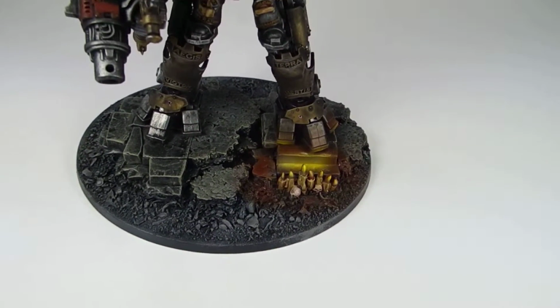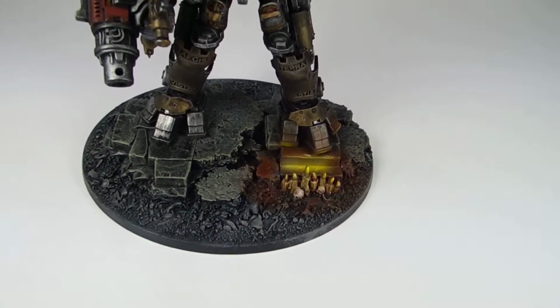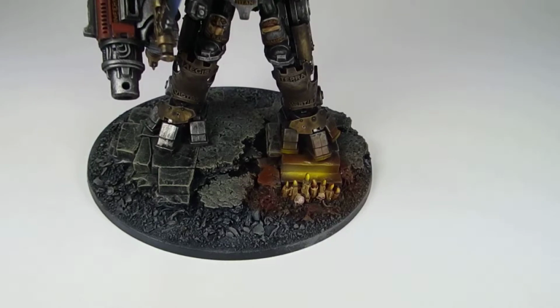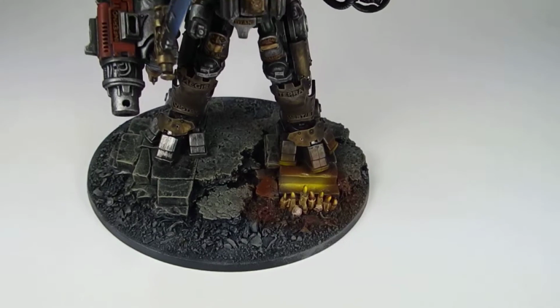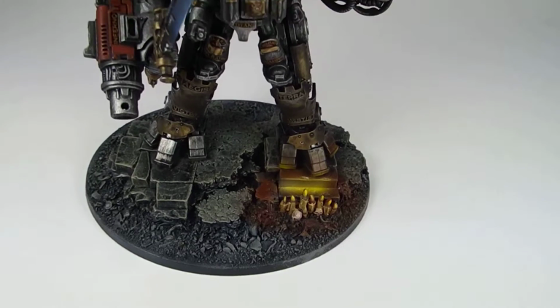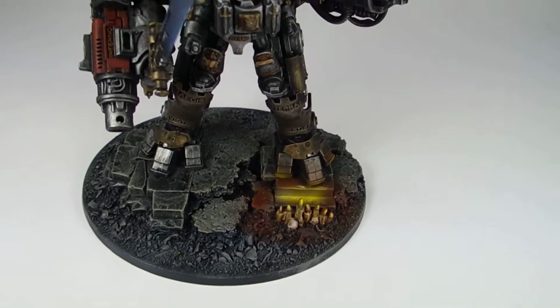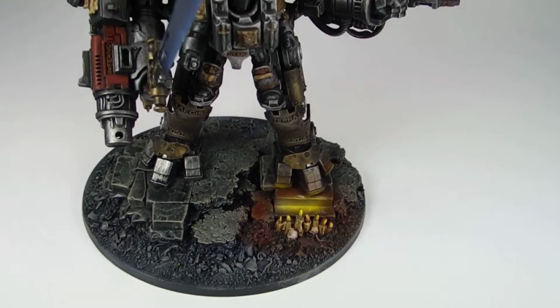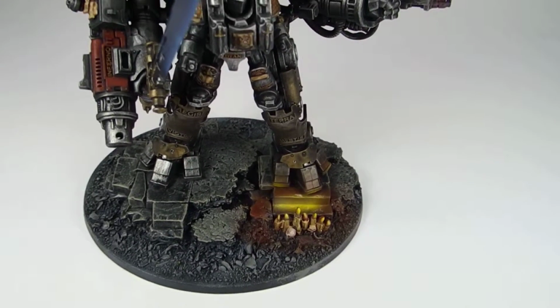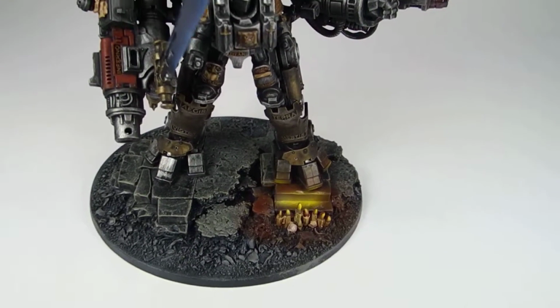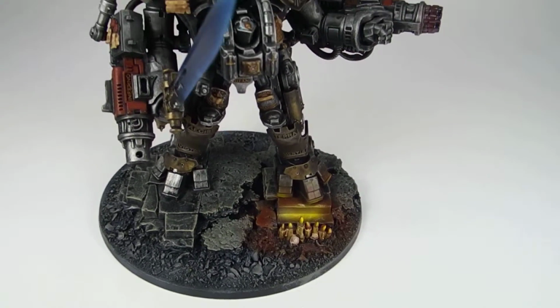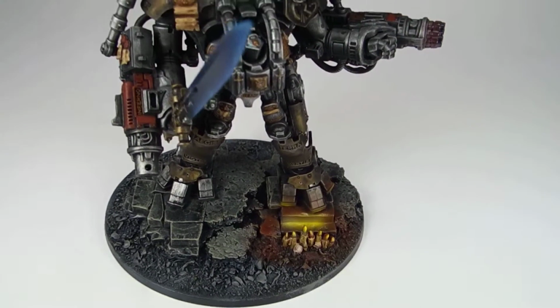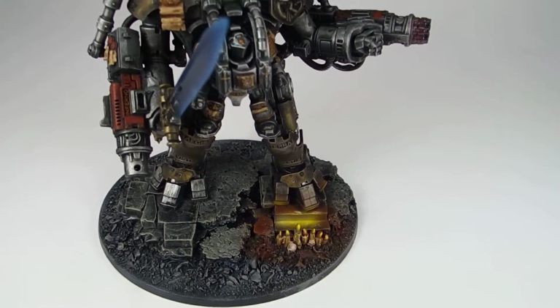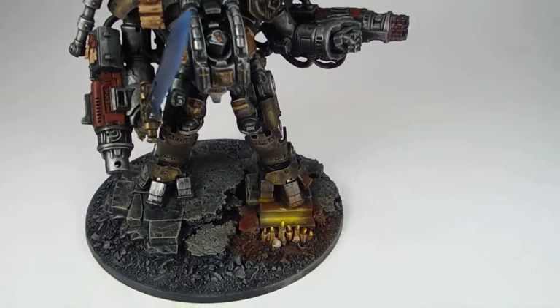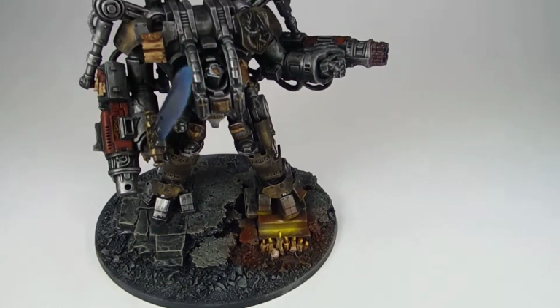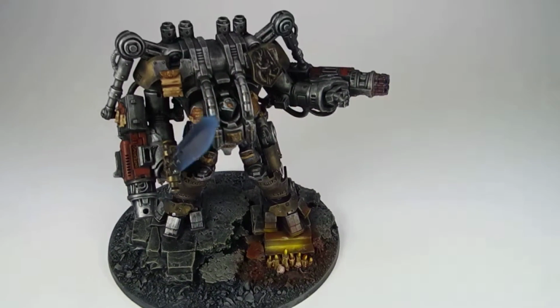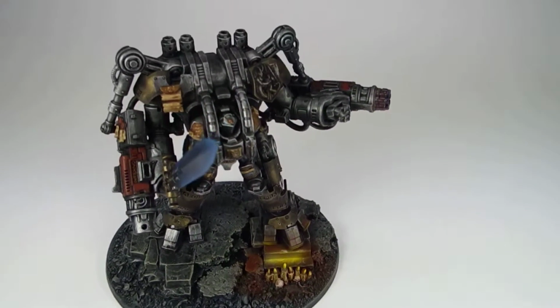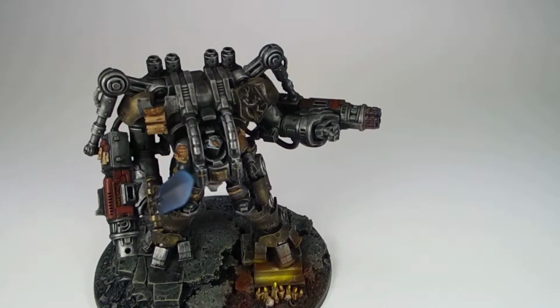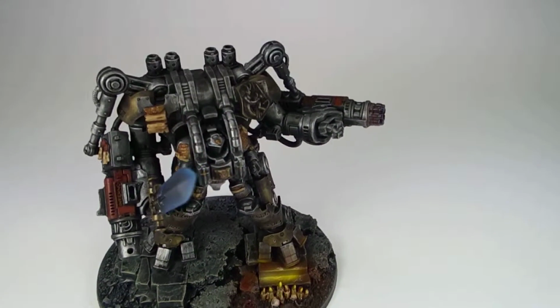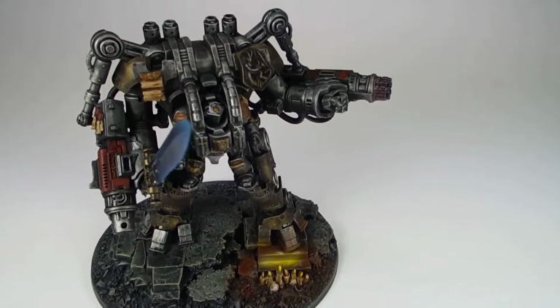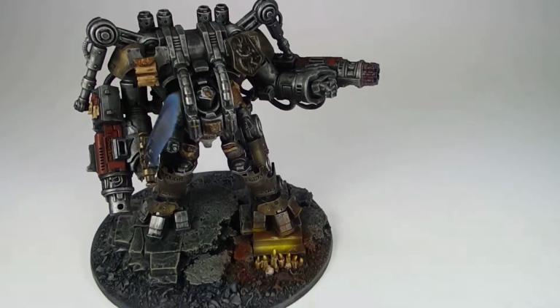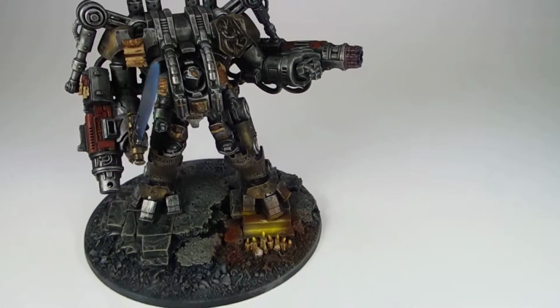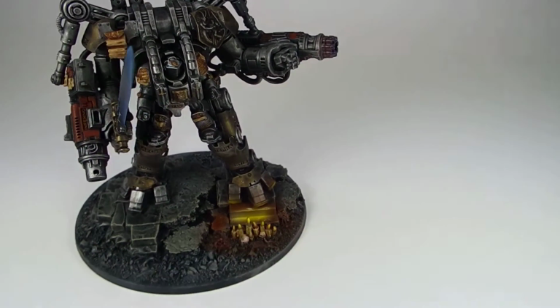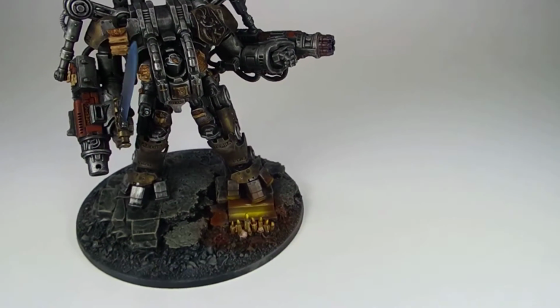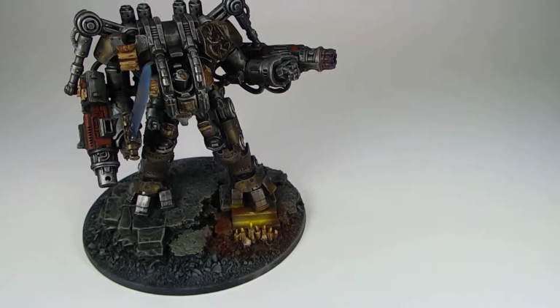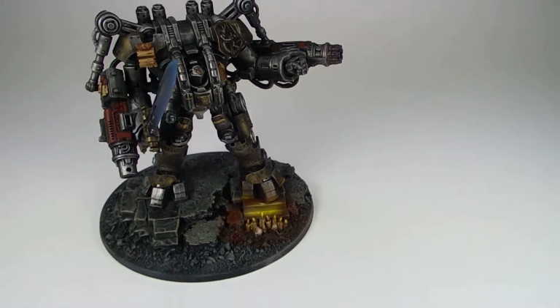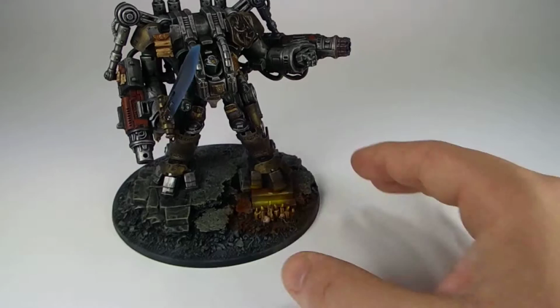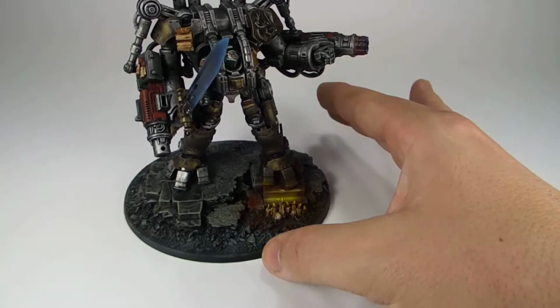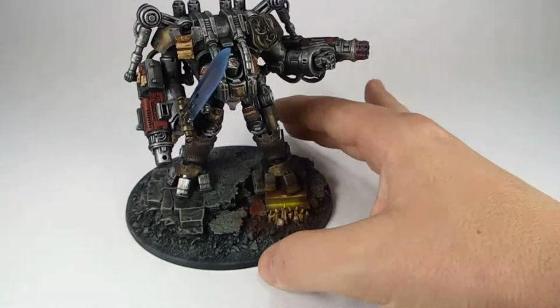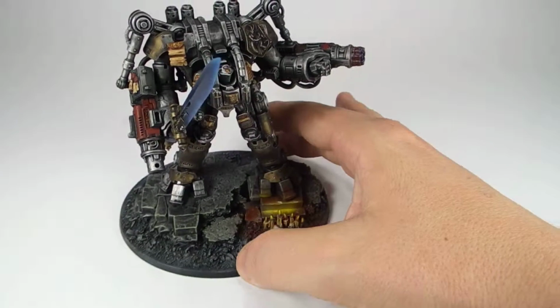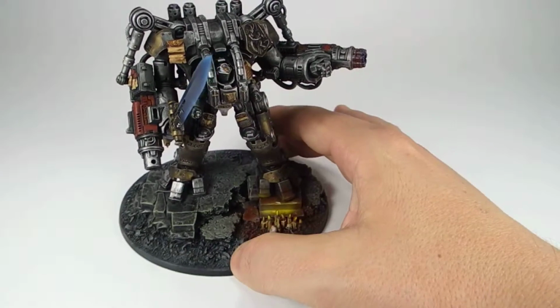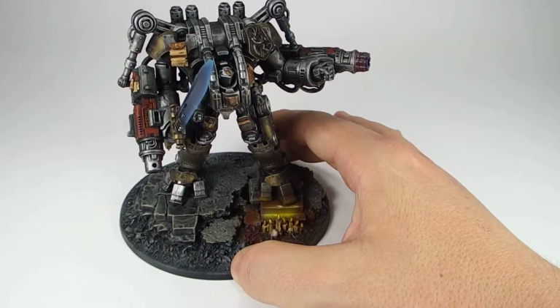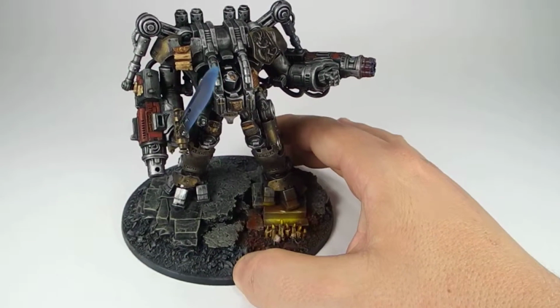He's not currently mounted to the base for storage purposes, but he could easily be glued down or pinned in place if needed.